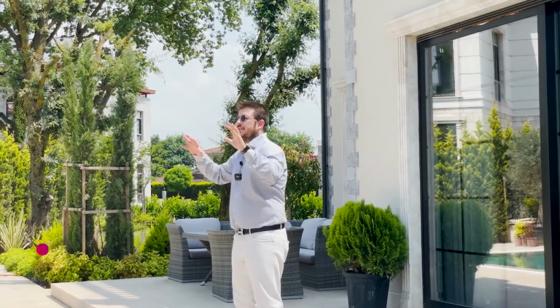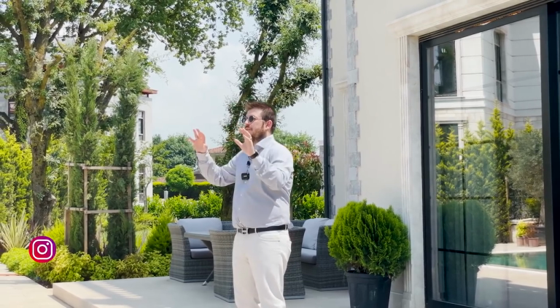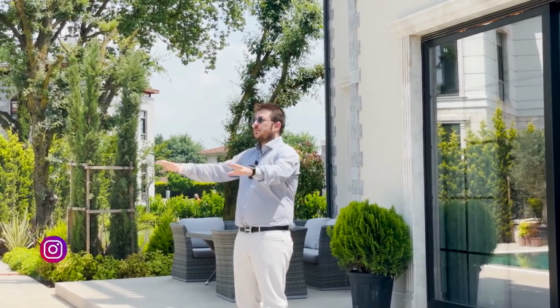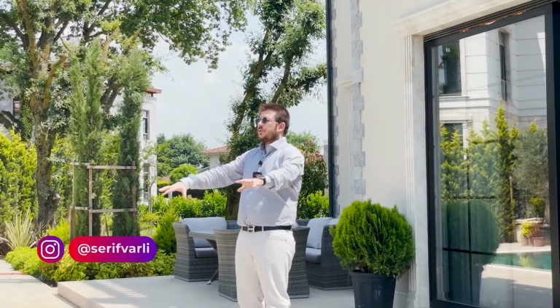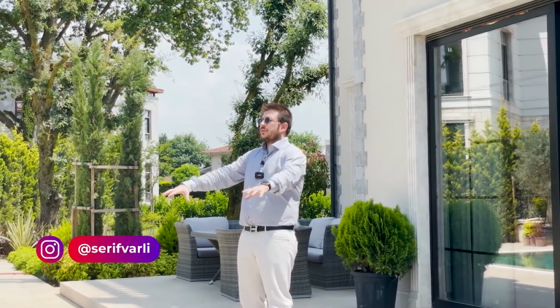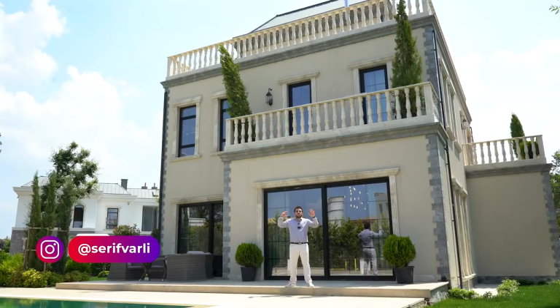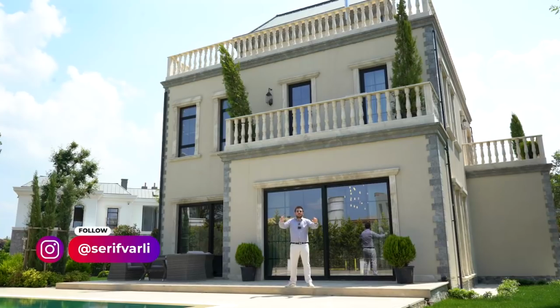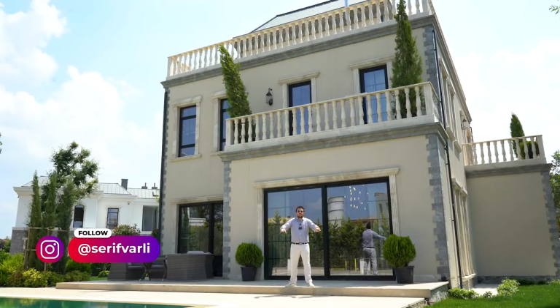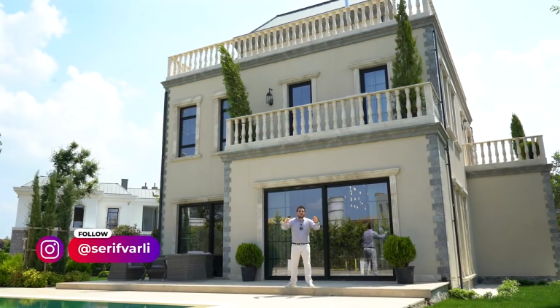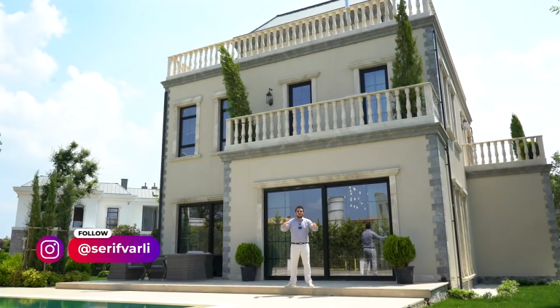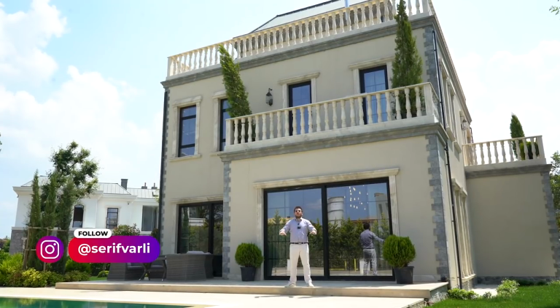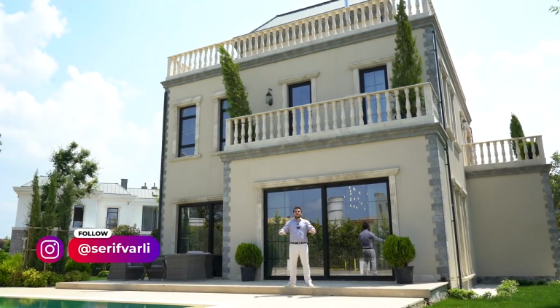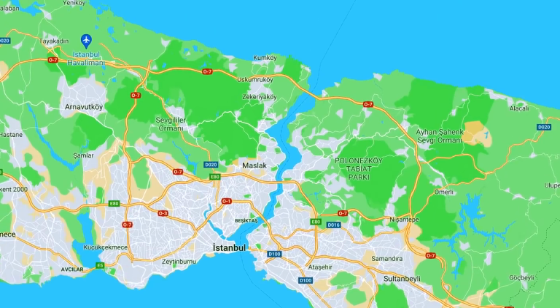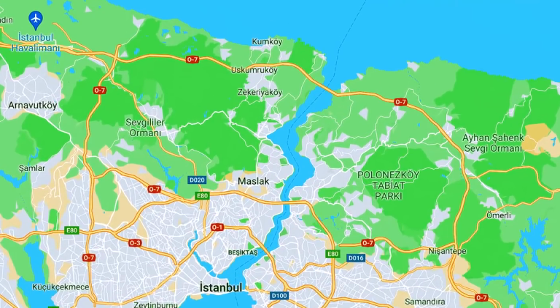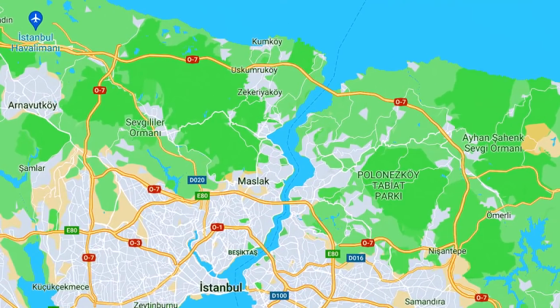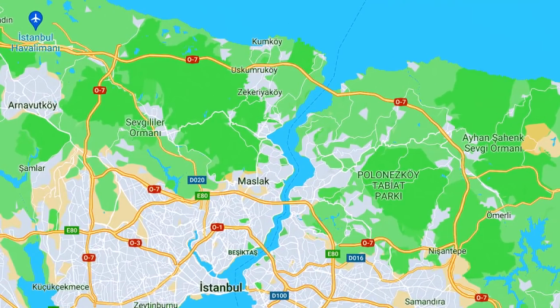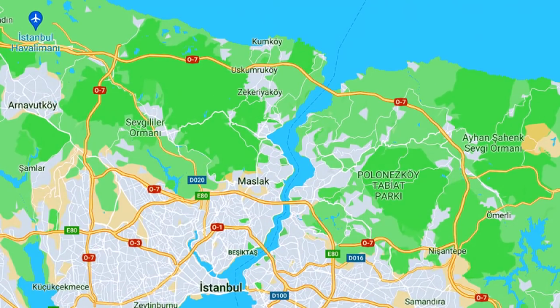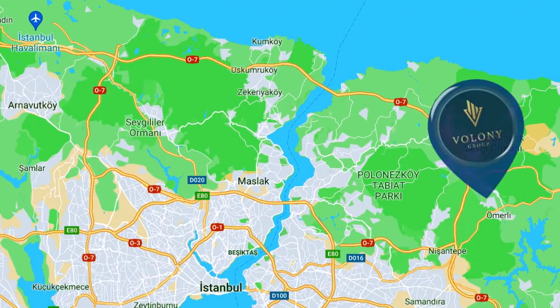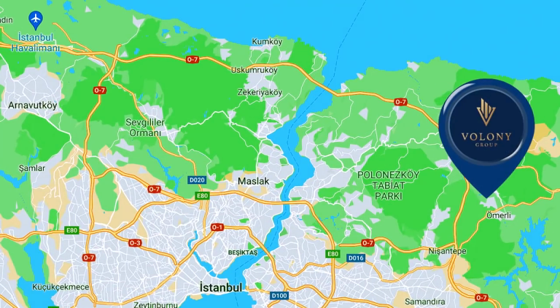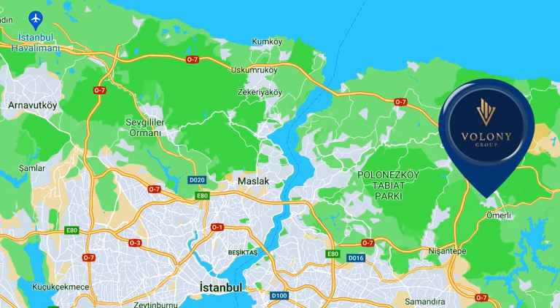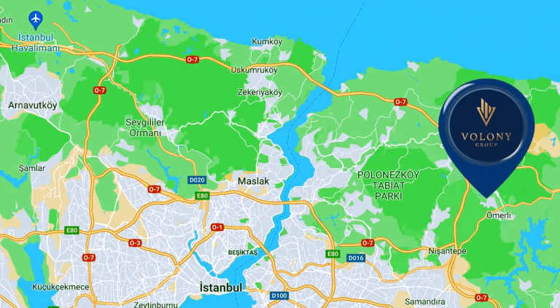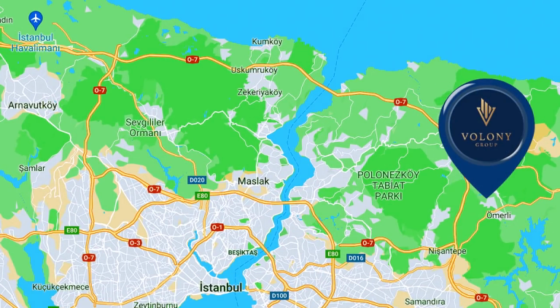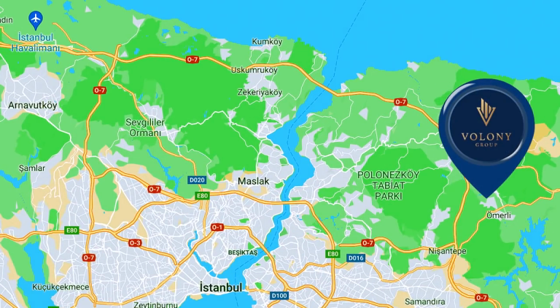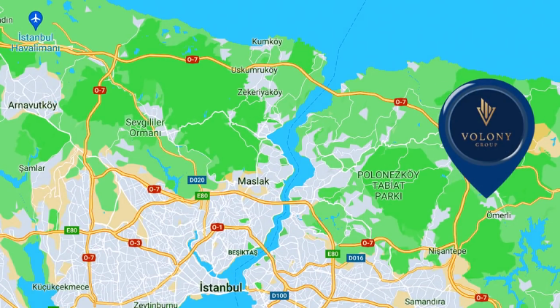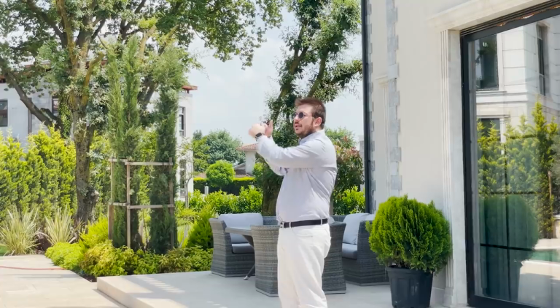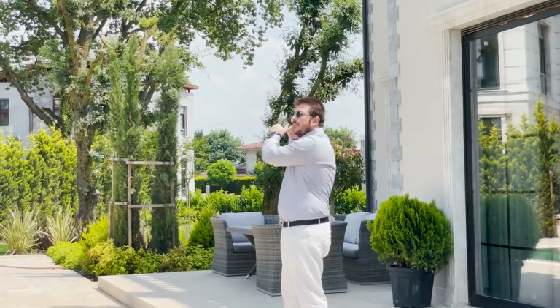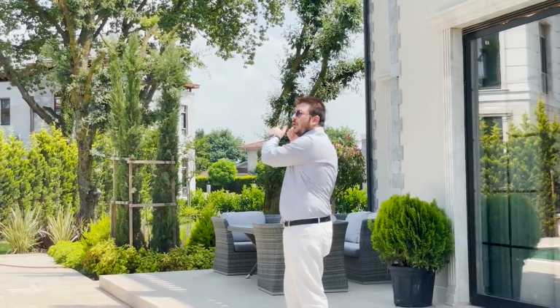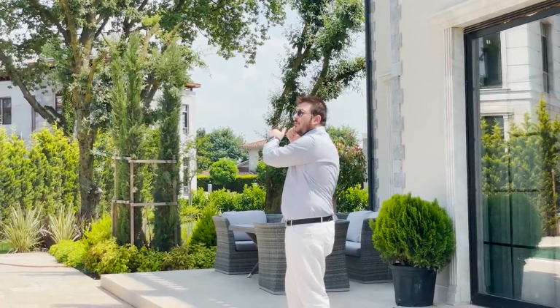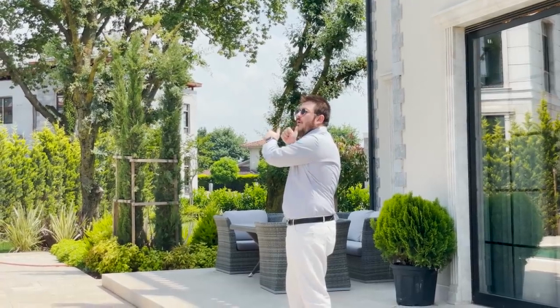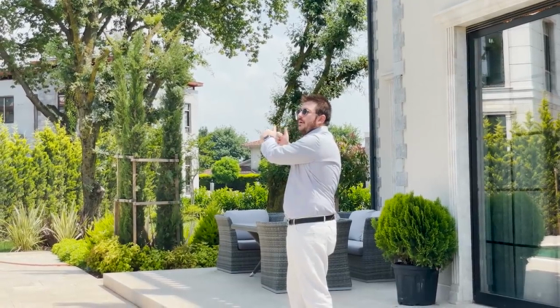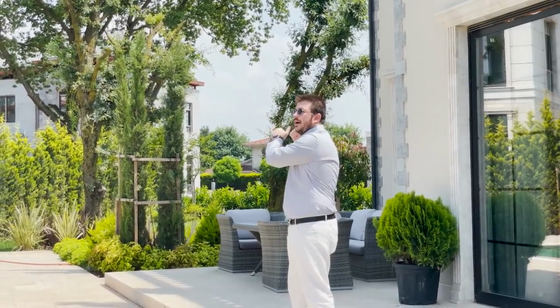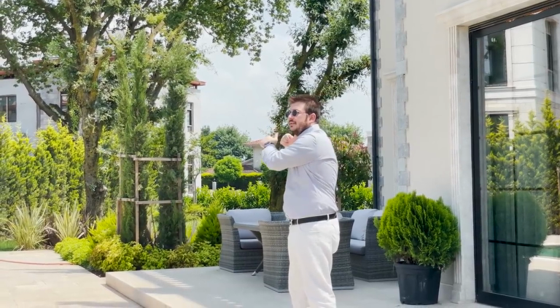This is Sherif Du Berkır. Today we are in Ömerli Çekmeköy. We are about to tour this incredible home behind me.